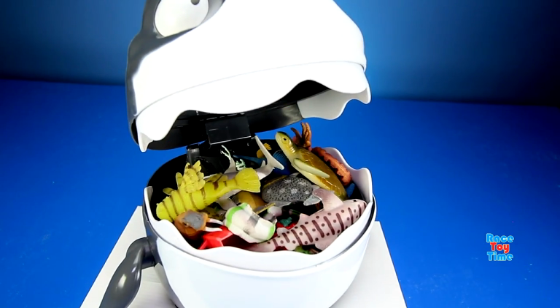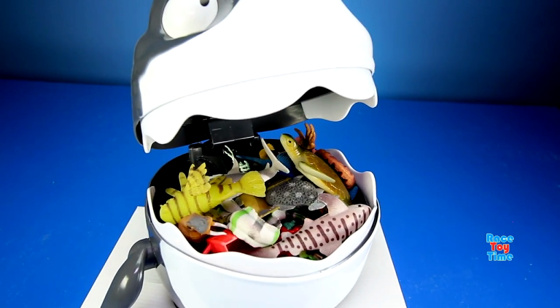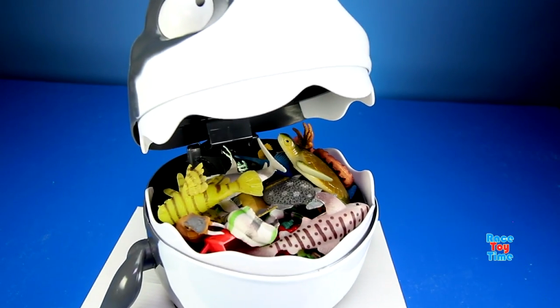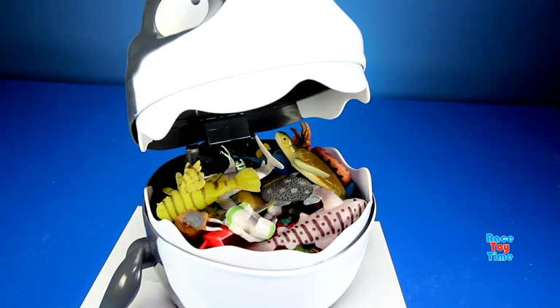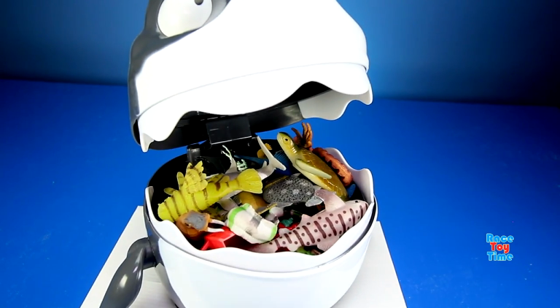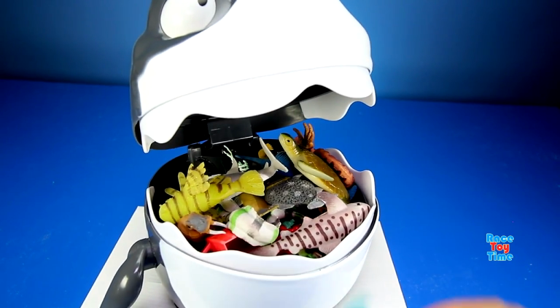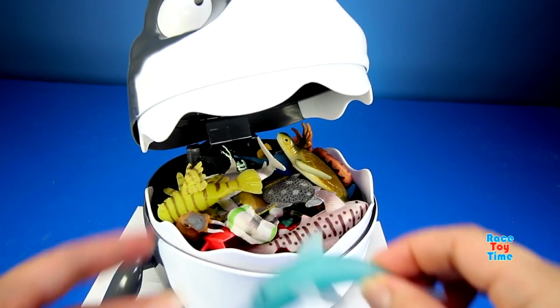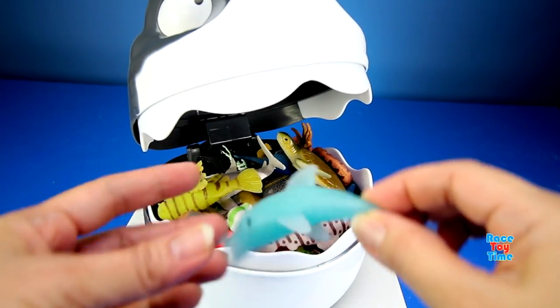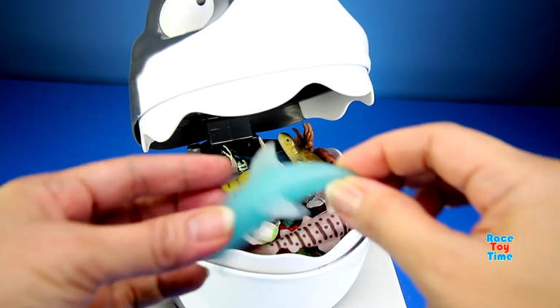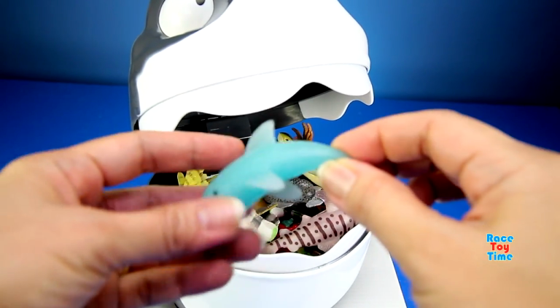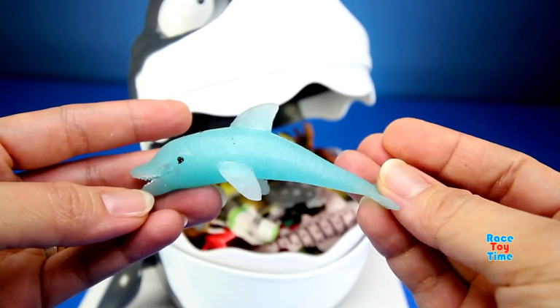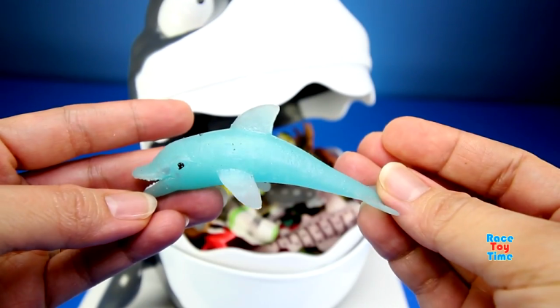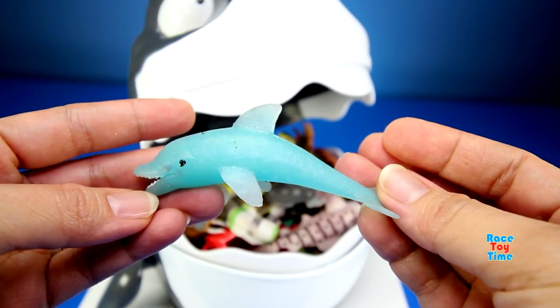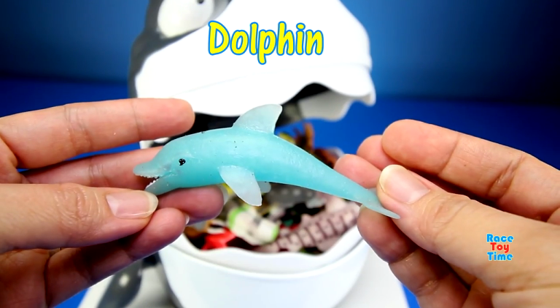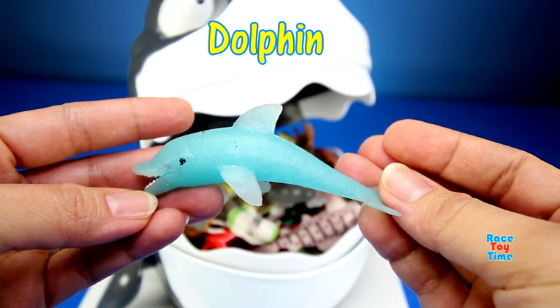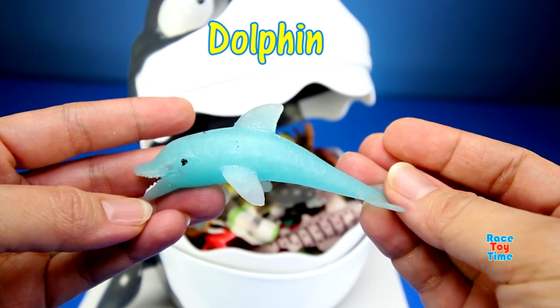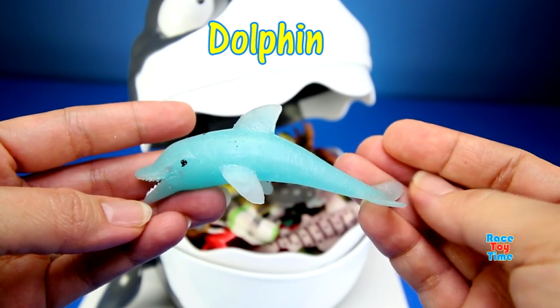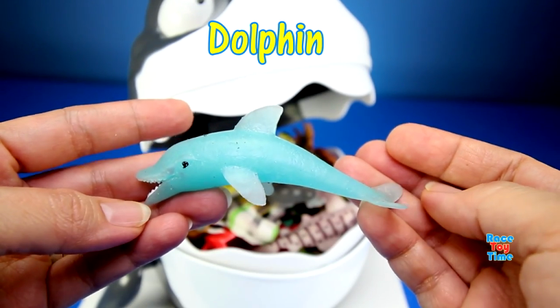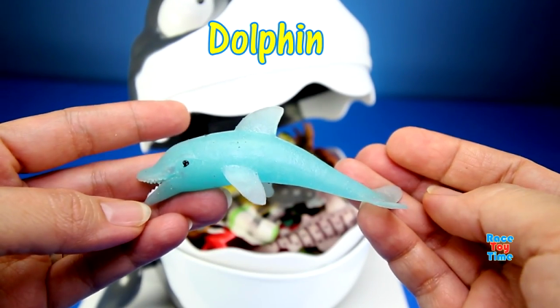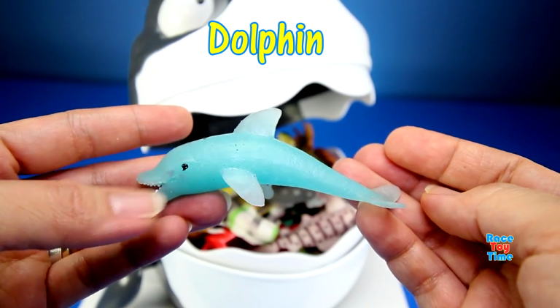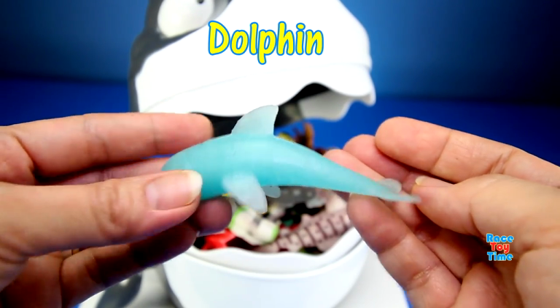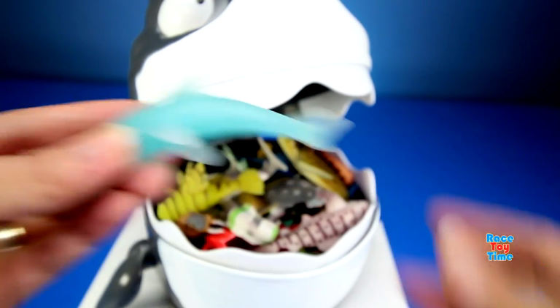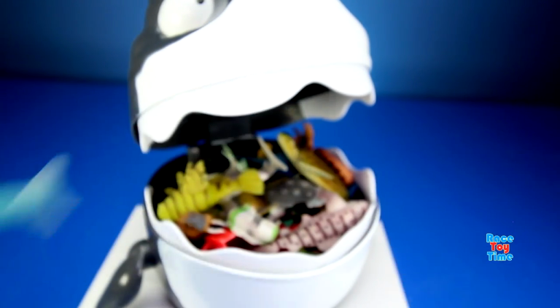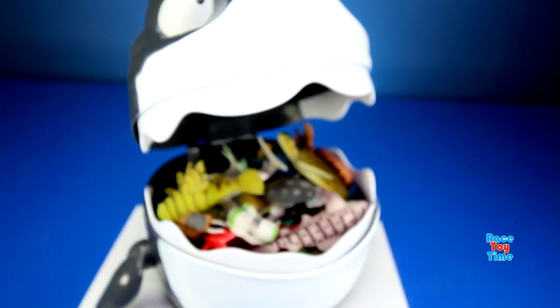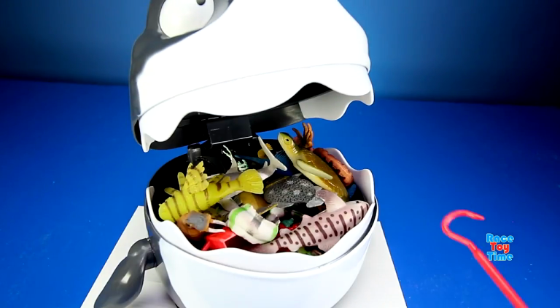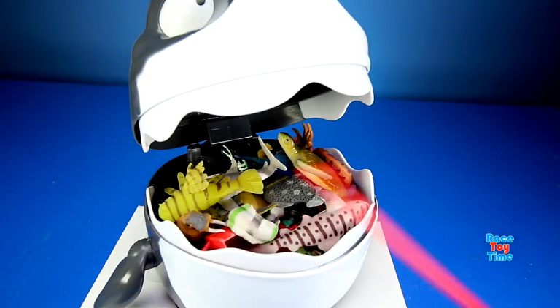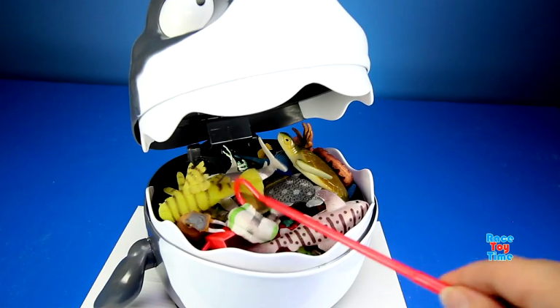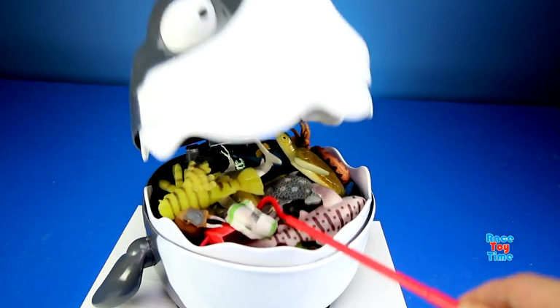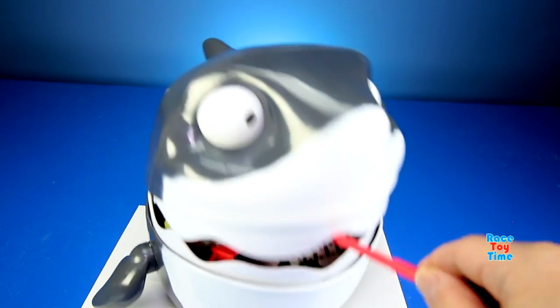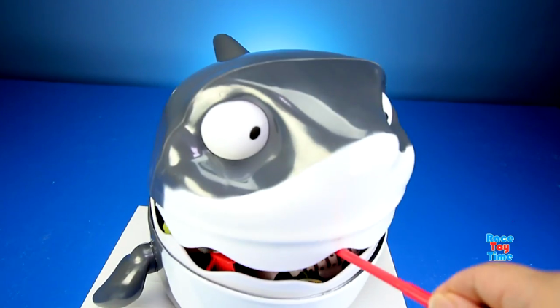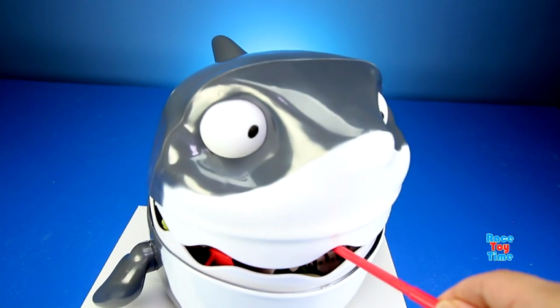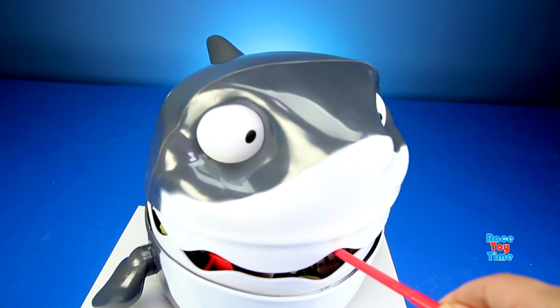Oh, we got something. It's a dolphin! Now let's get some more animals.